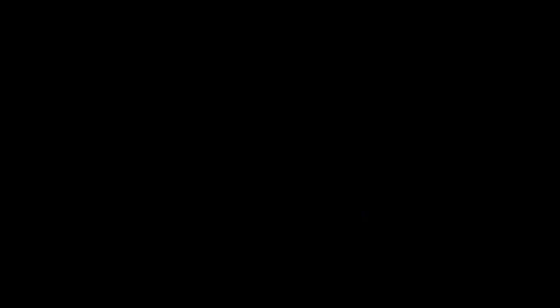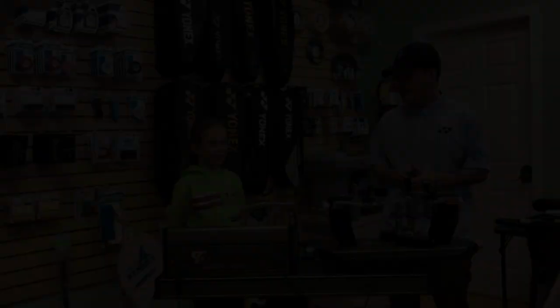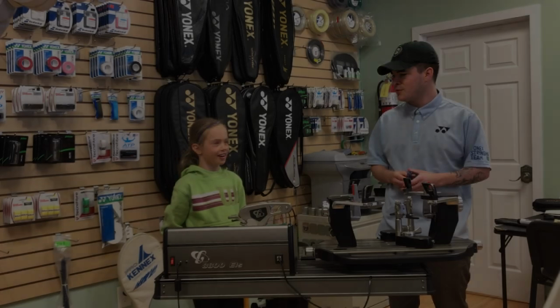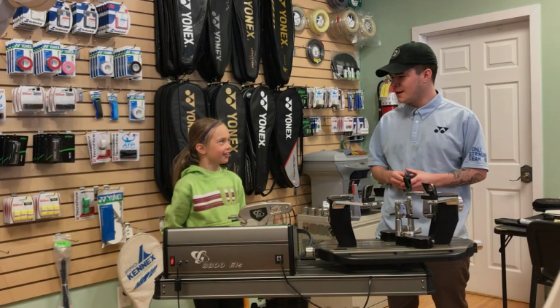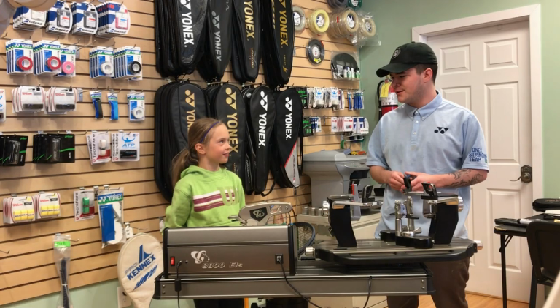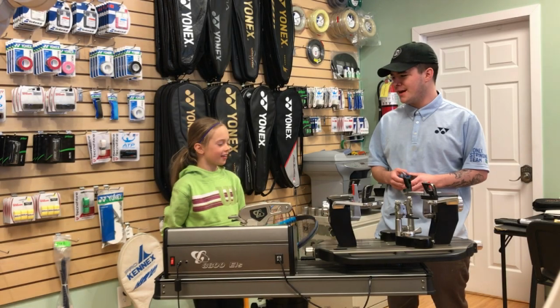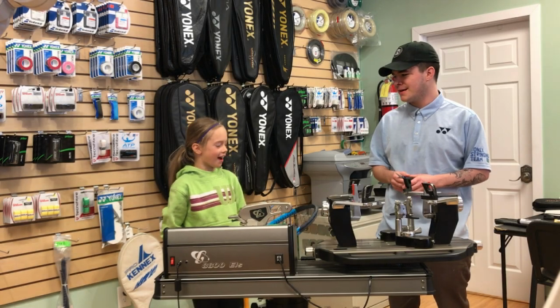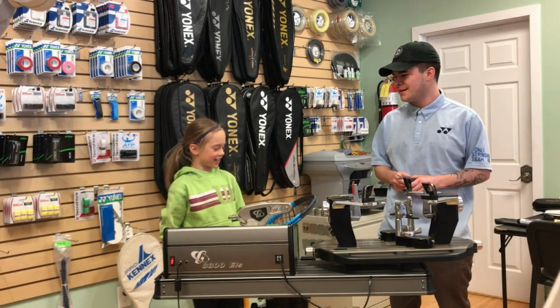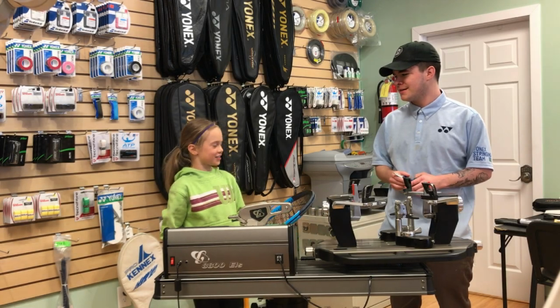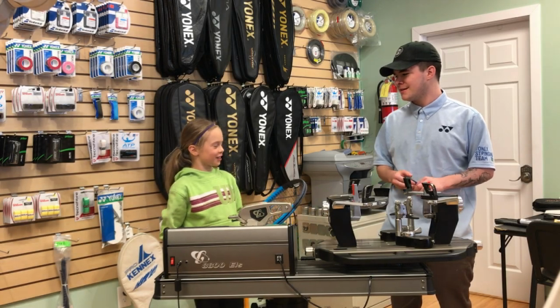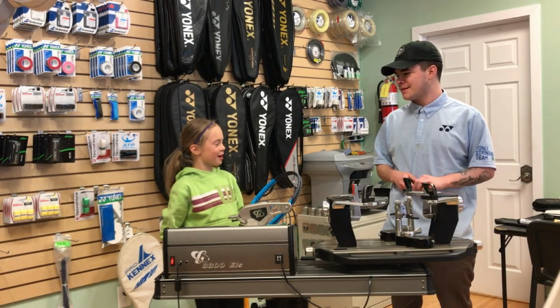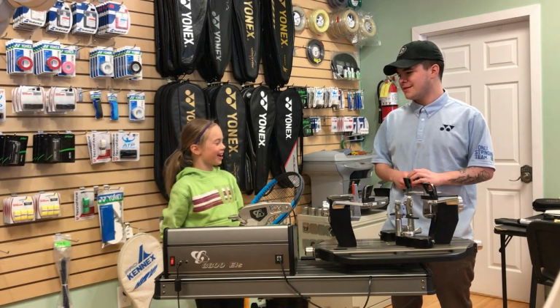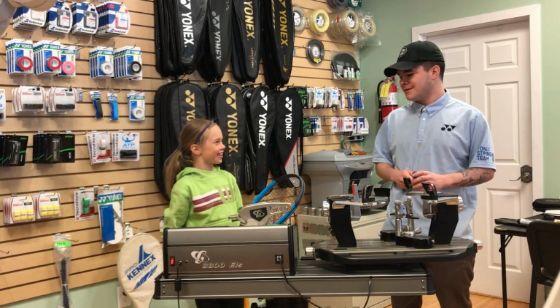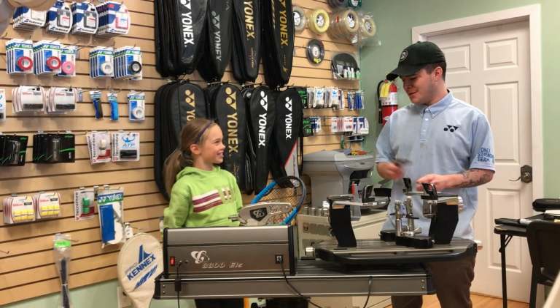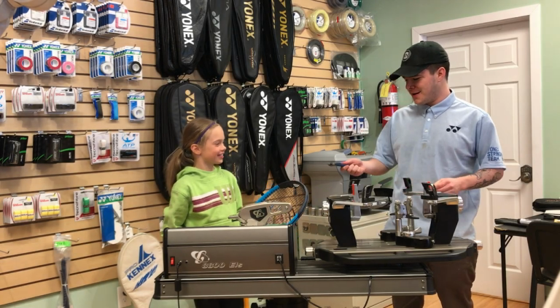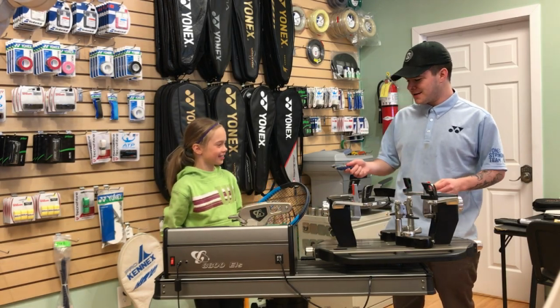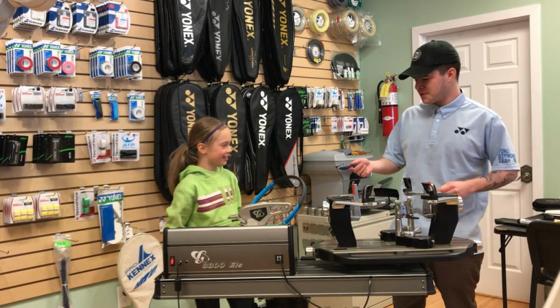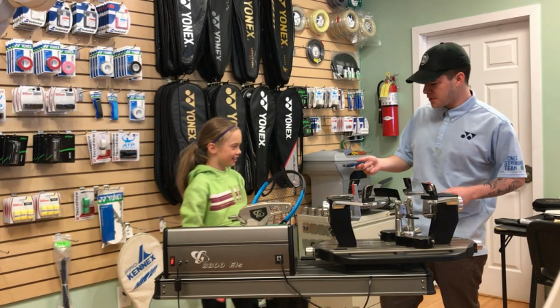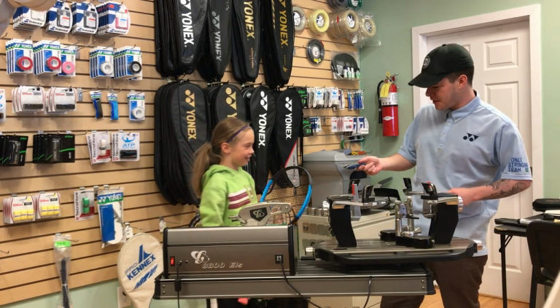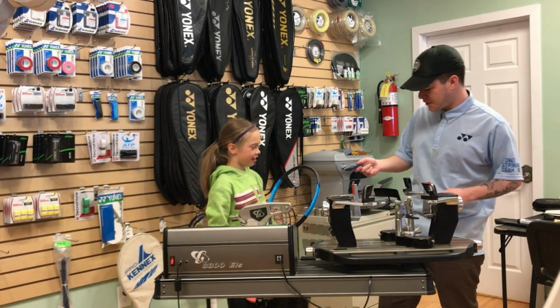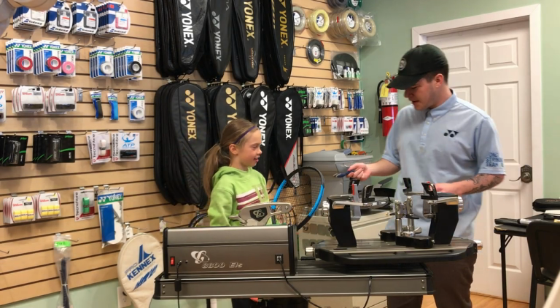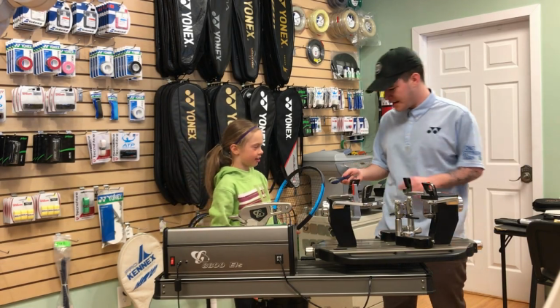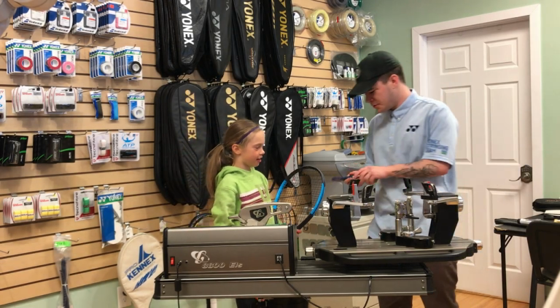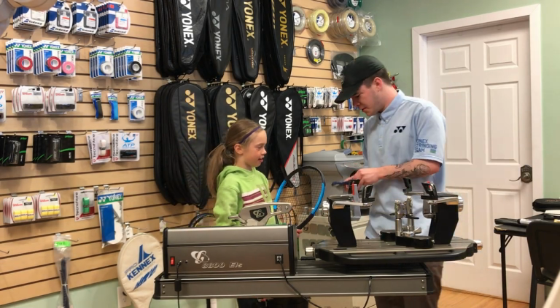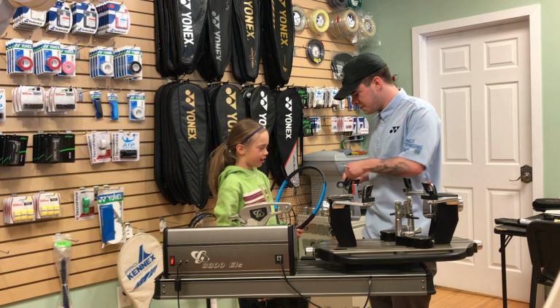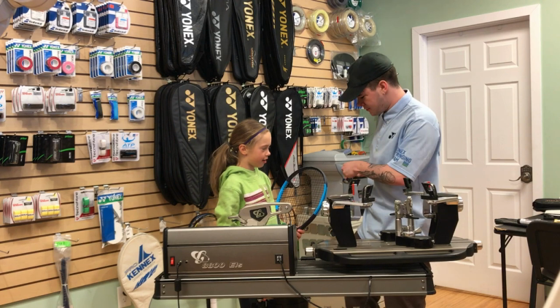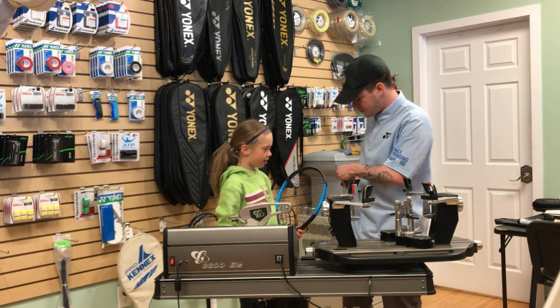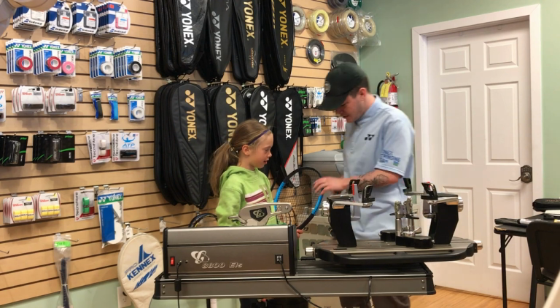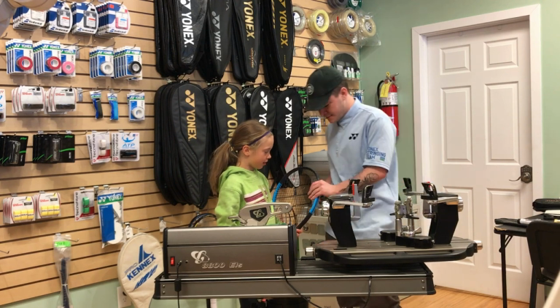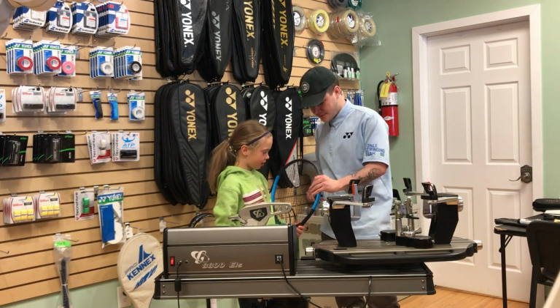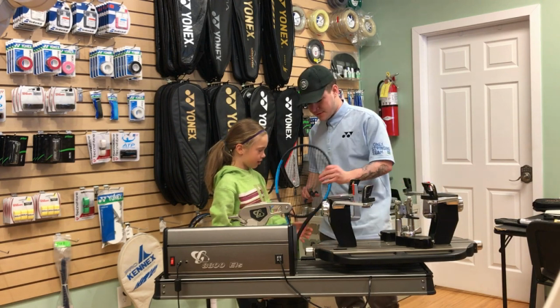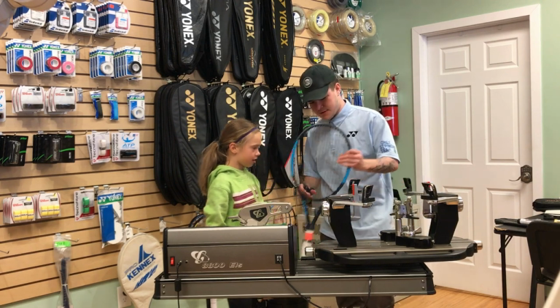Hey Eva, what would you like to do today? I would like to string my racket. Alright. So first we can start by cutting out the strings. I'll show you how to start it.